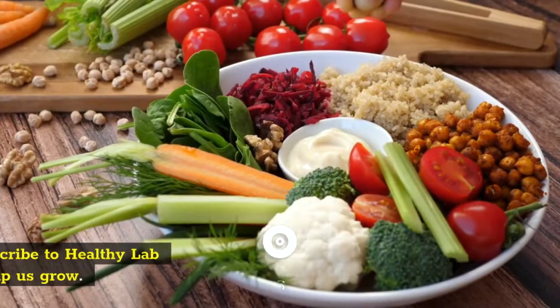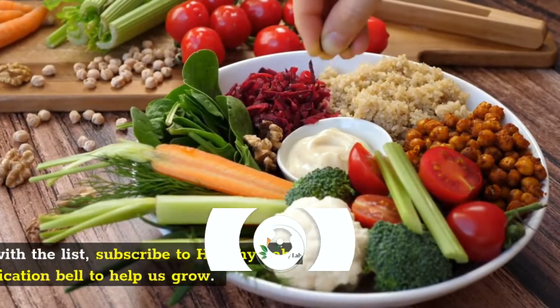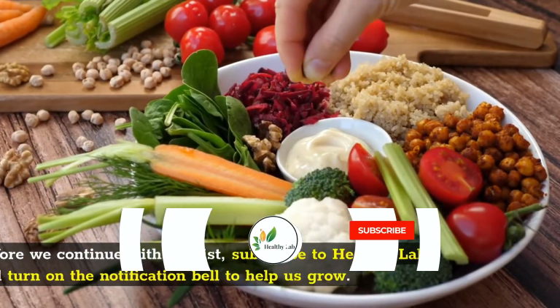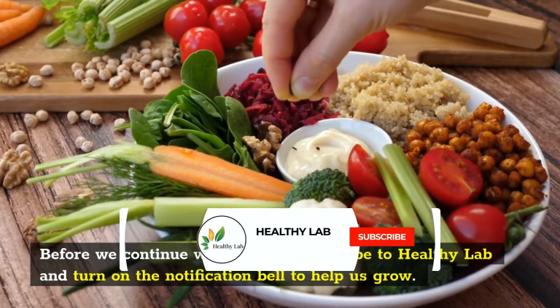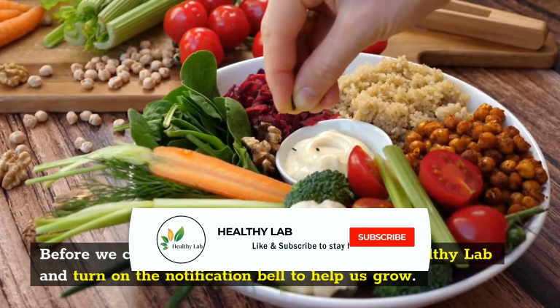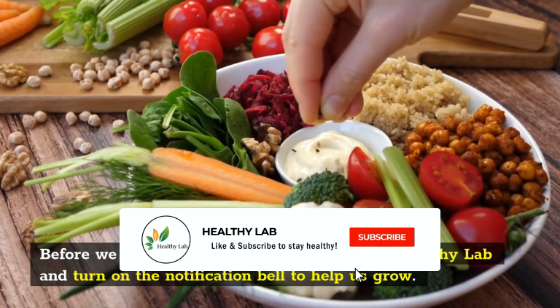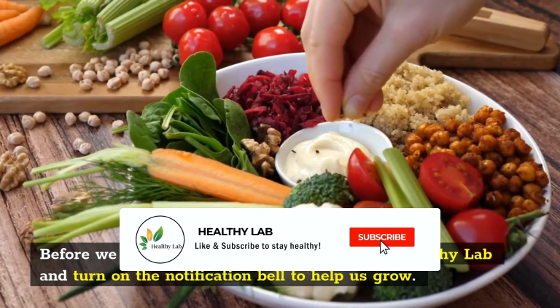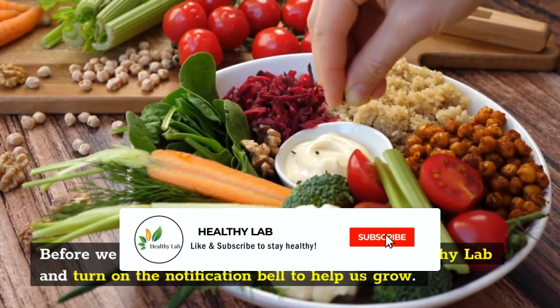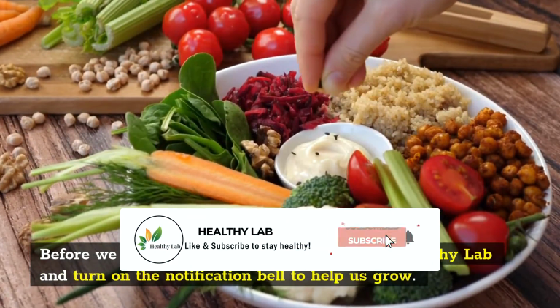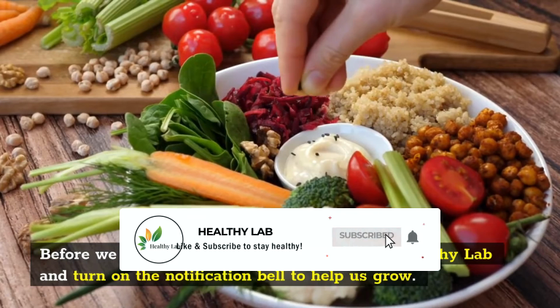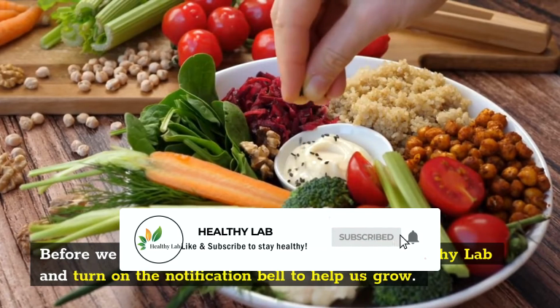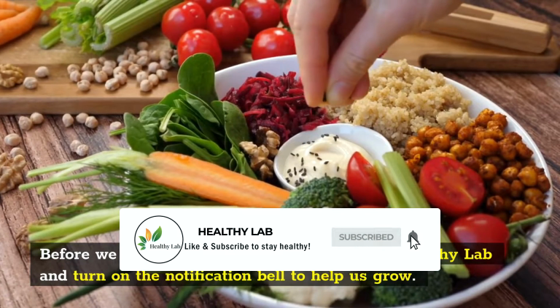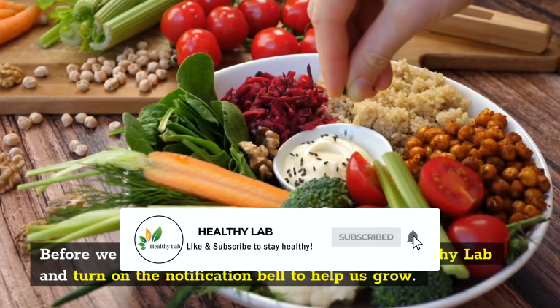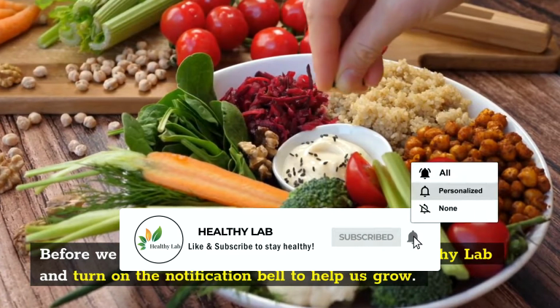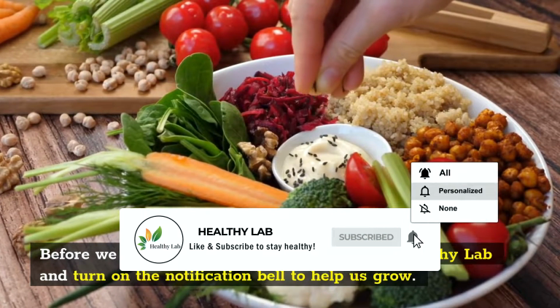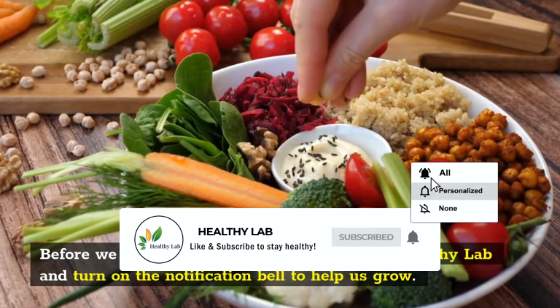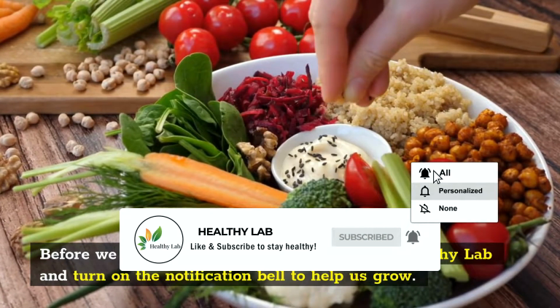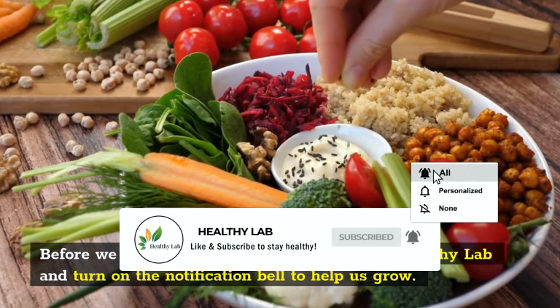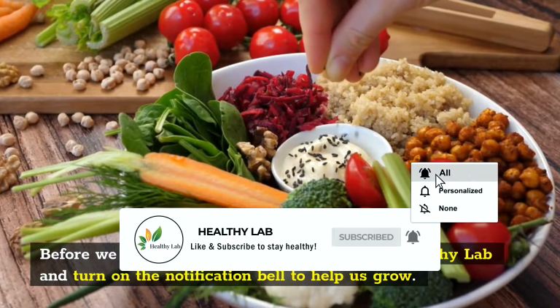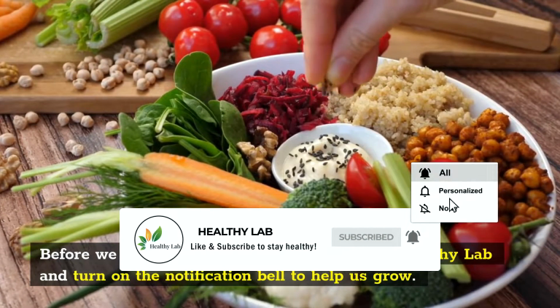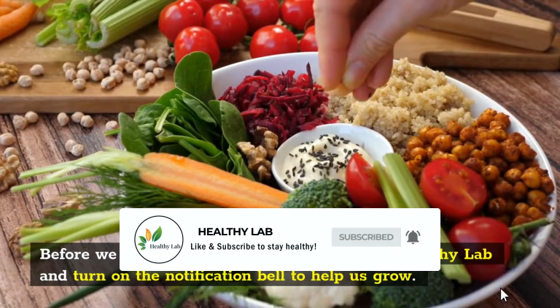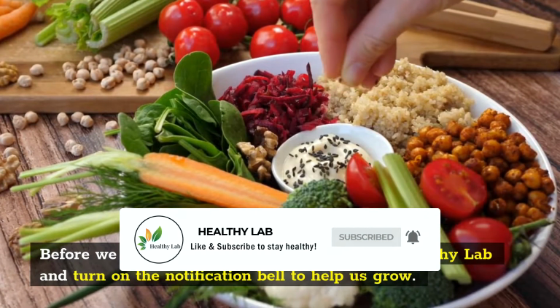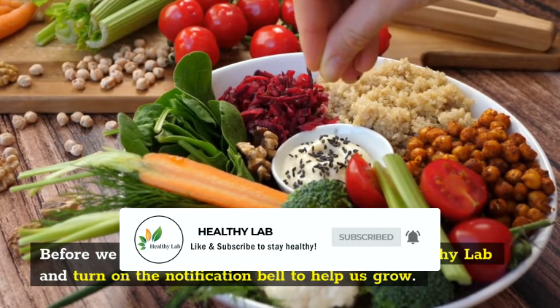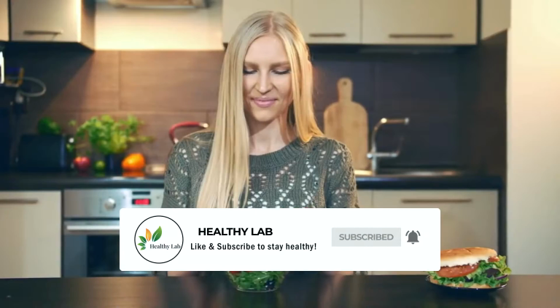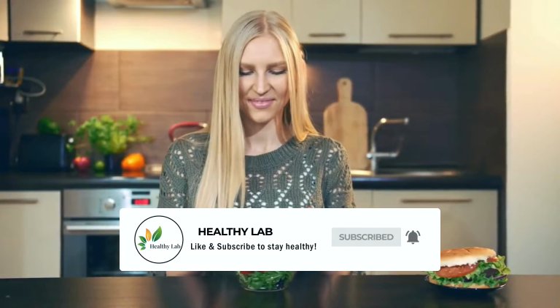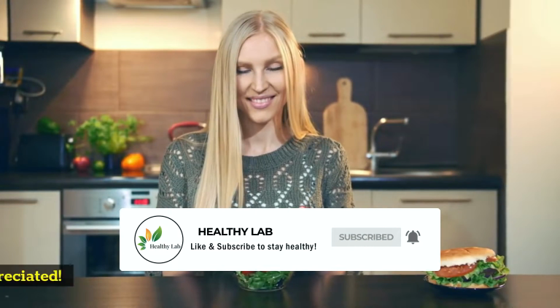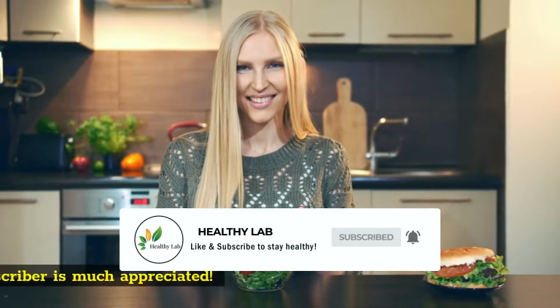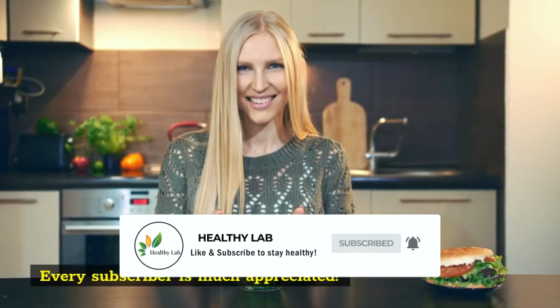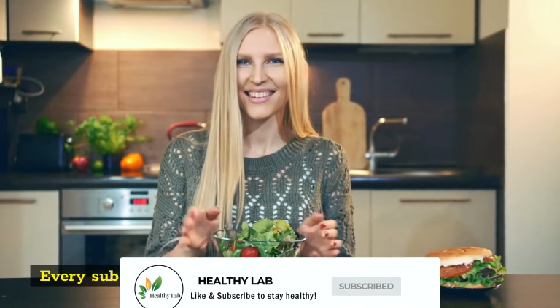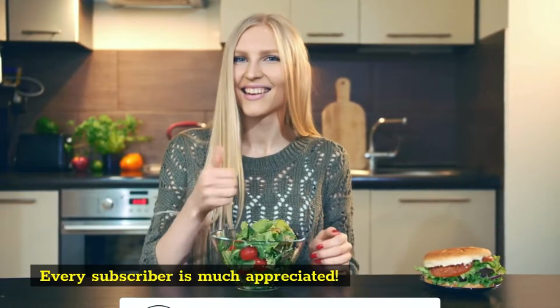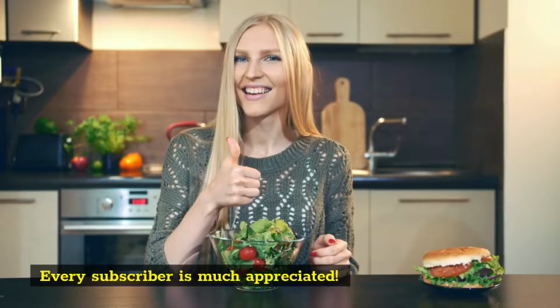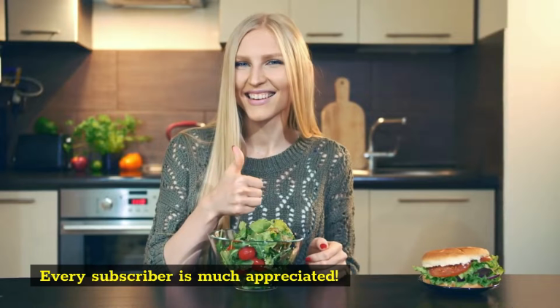Before we continue with the list, subscribe to Healthy Lab and turn on the notification bell to help us grow. Every subscriber is much appreciated.